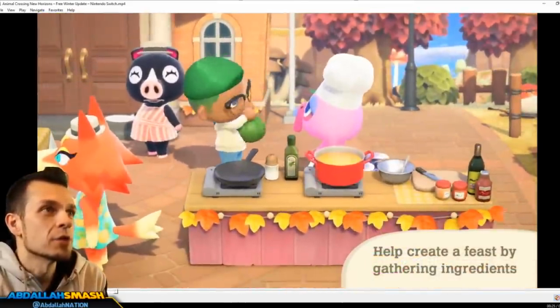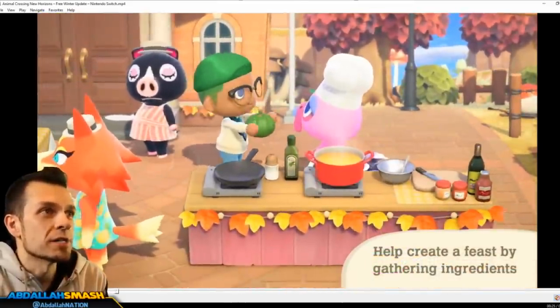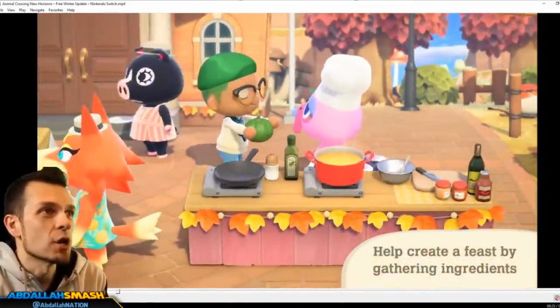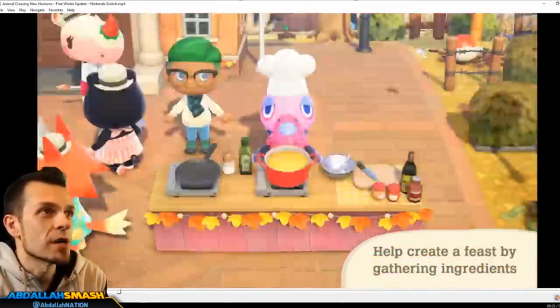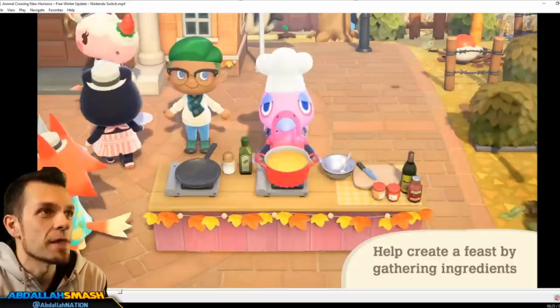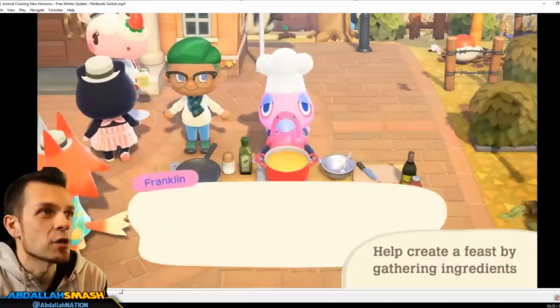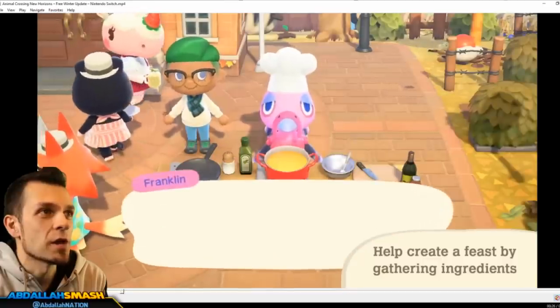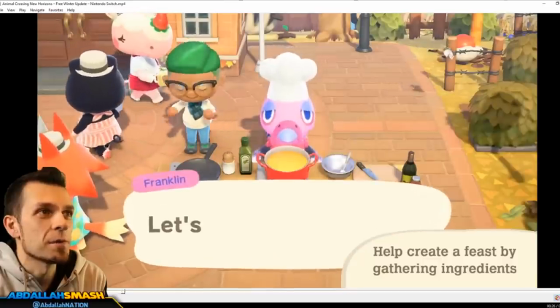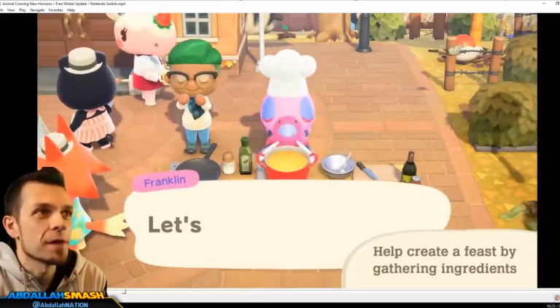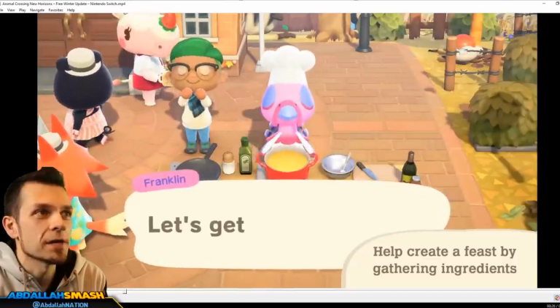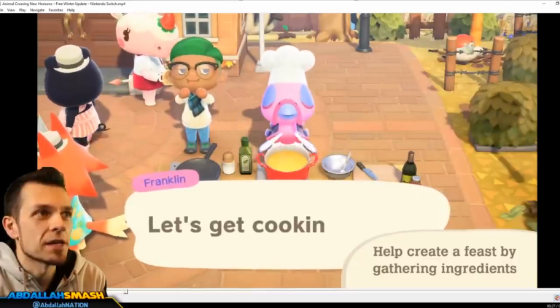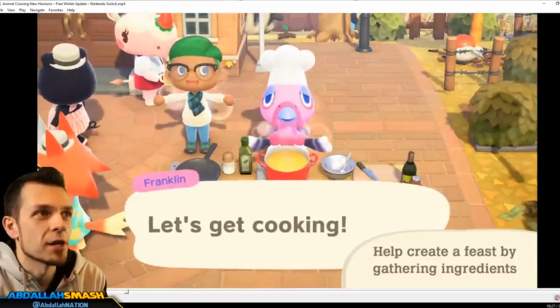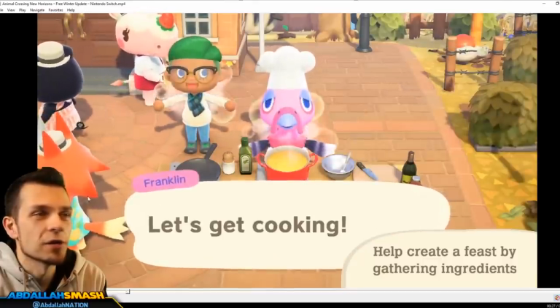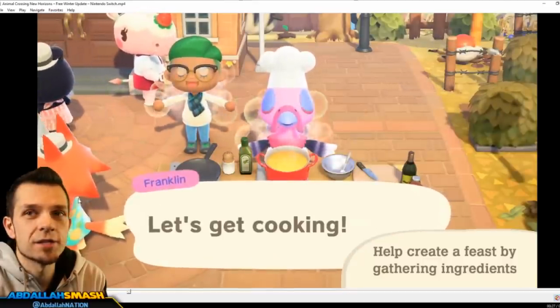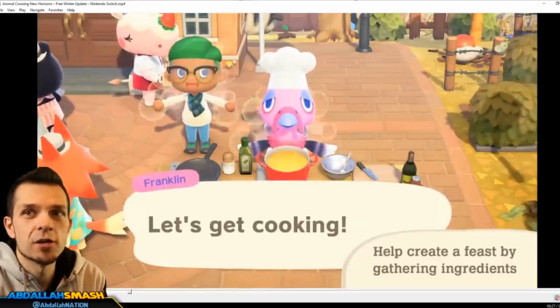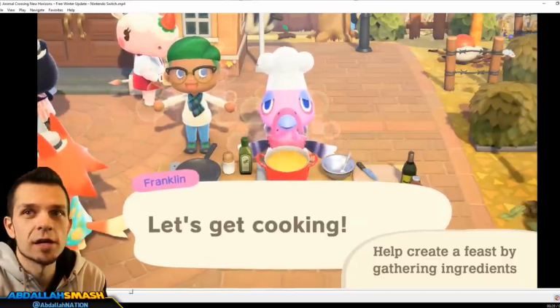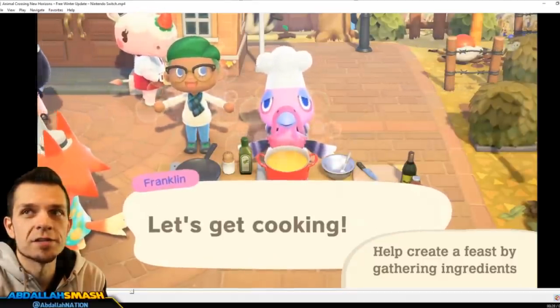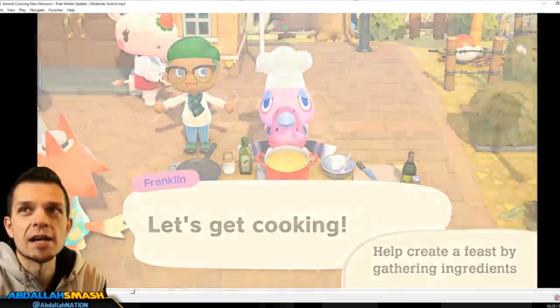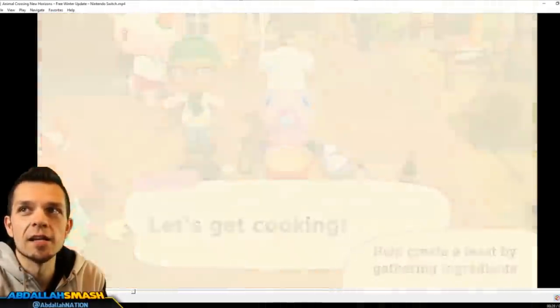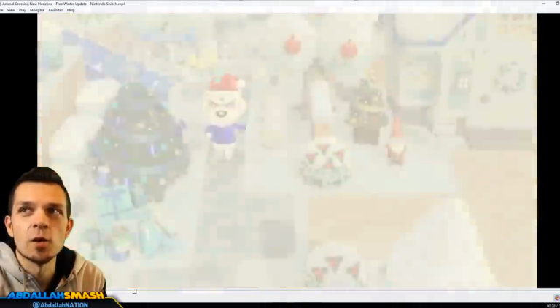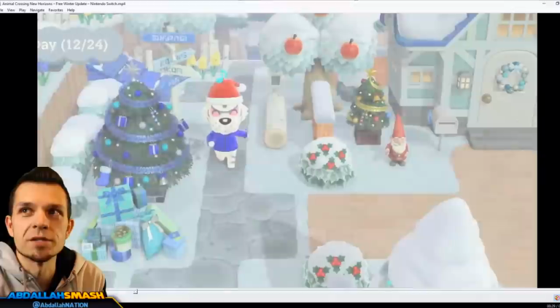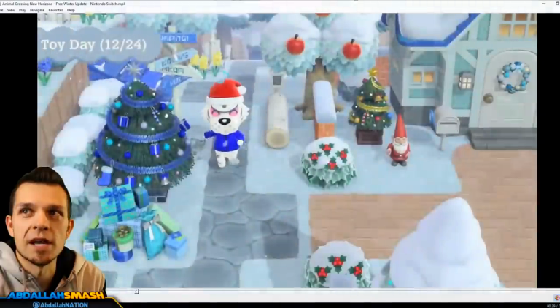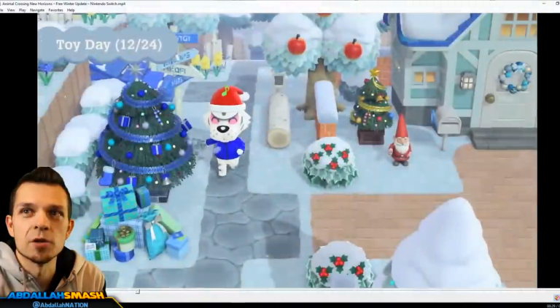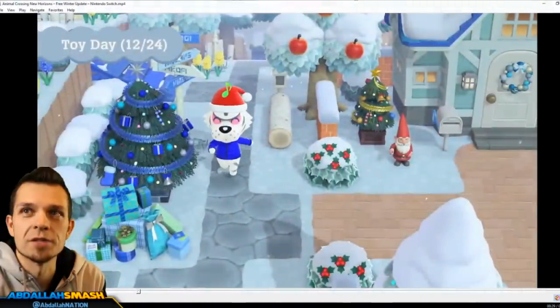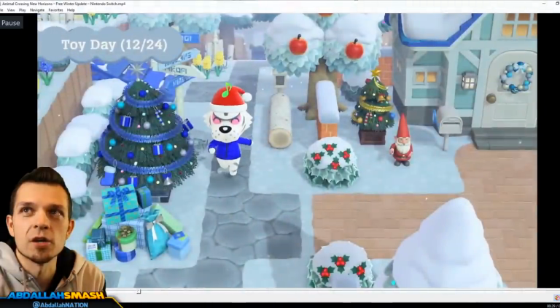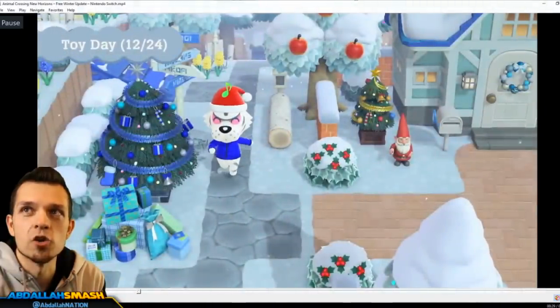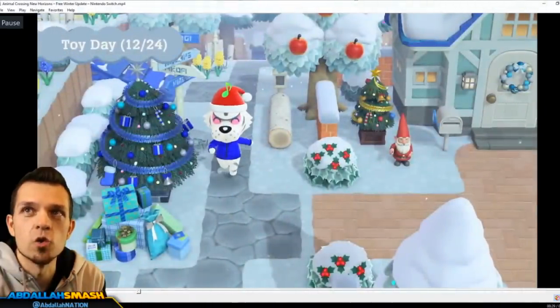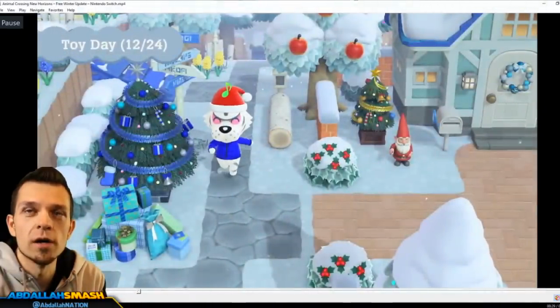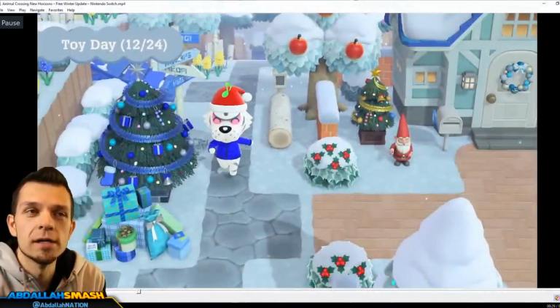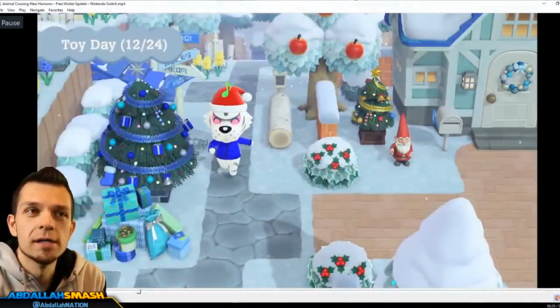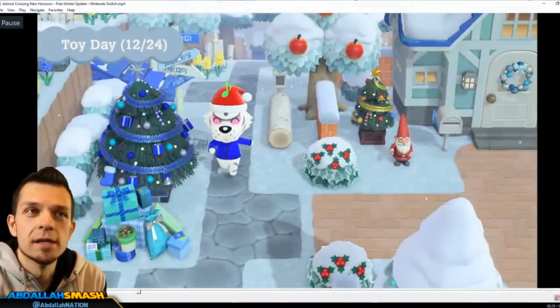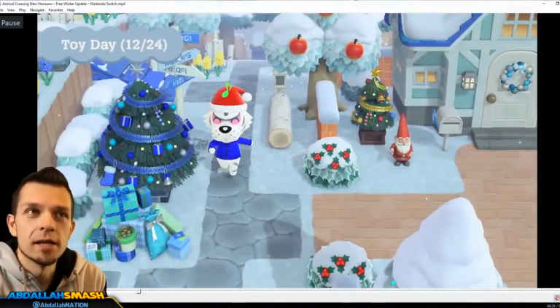You can see that you give him the things and then he says "let's get cooking," exactly like it was in Animal Crossing New Leaf.